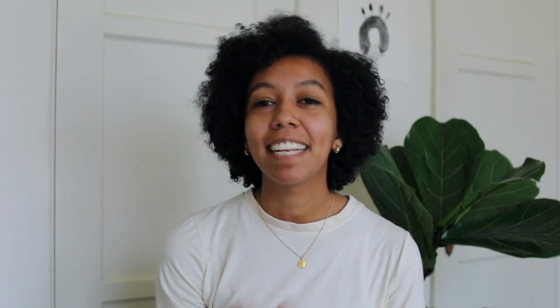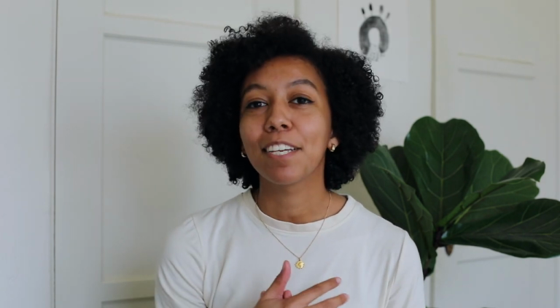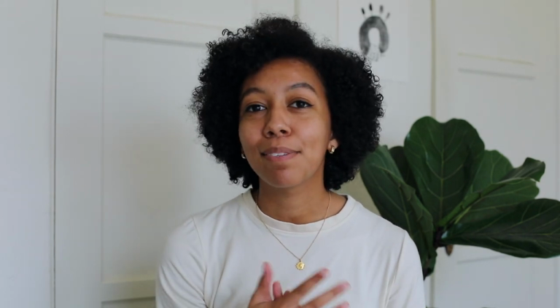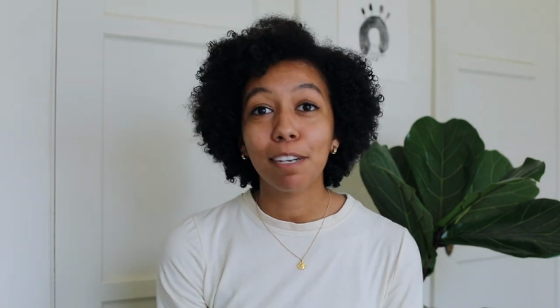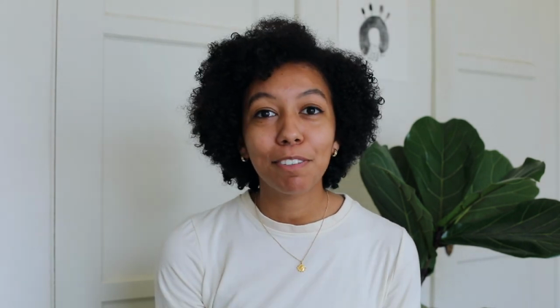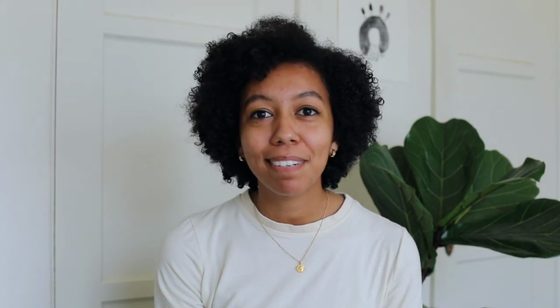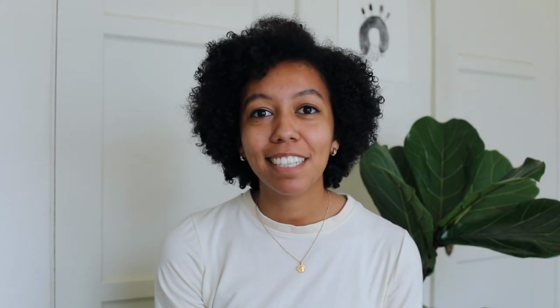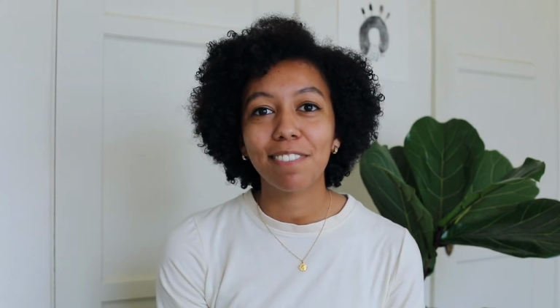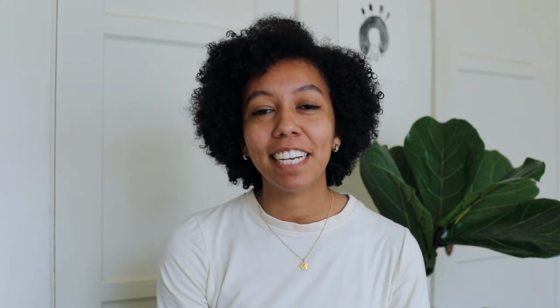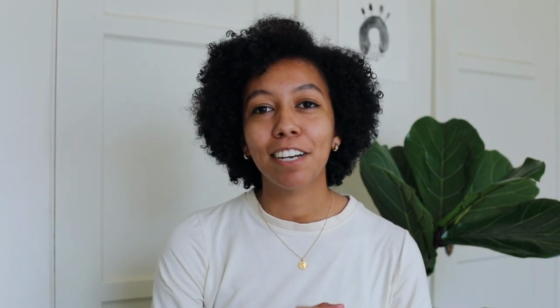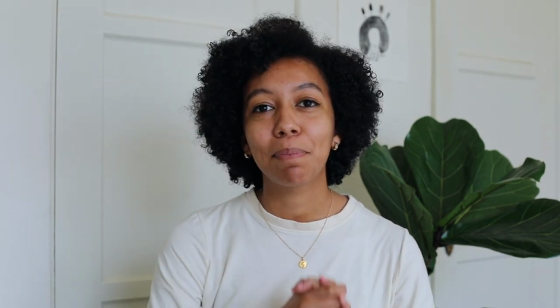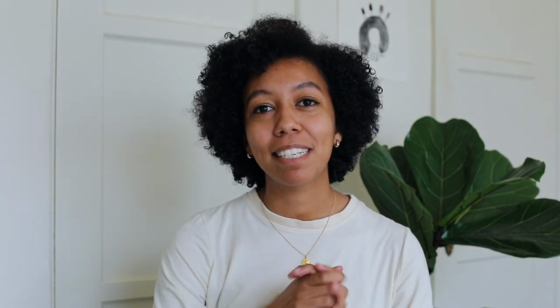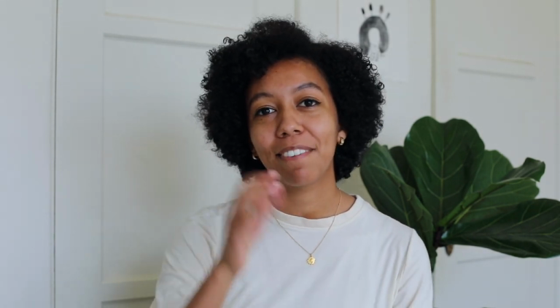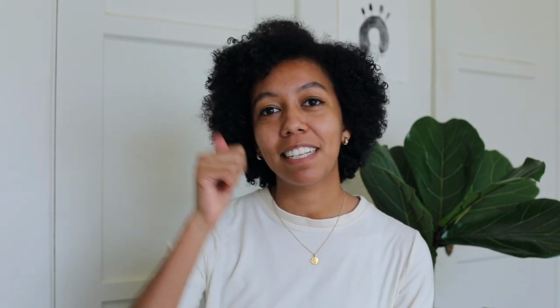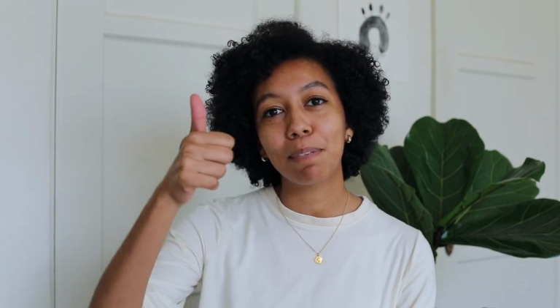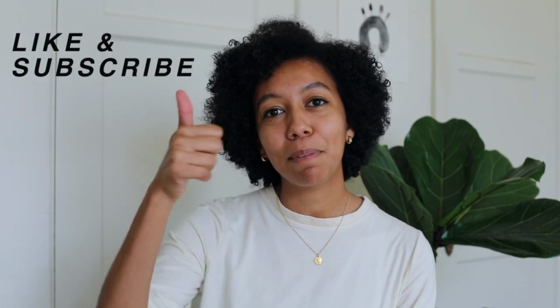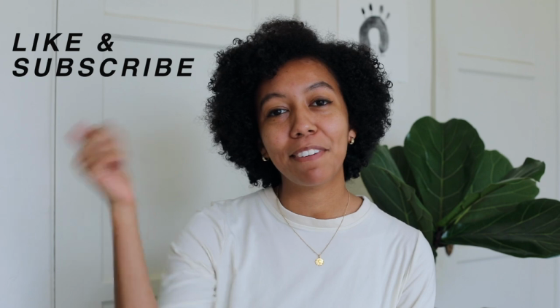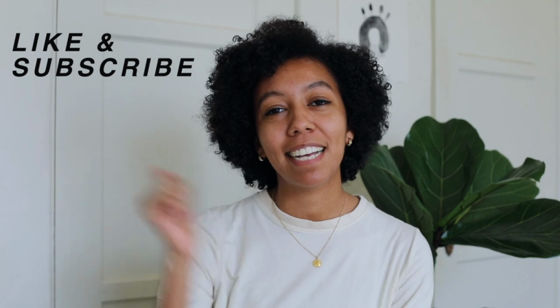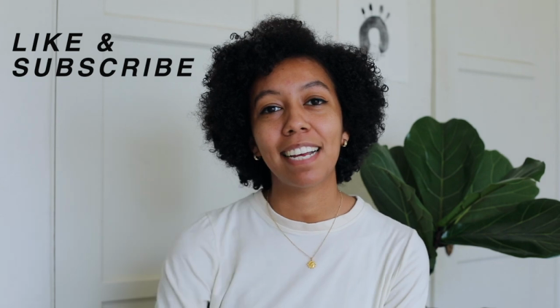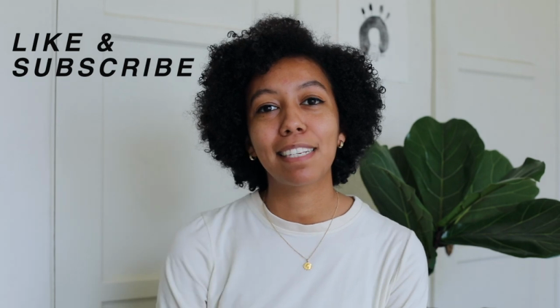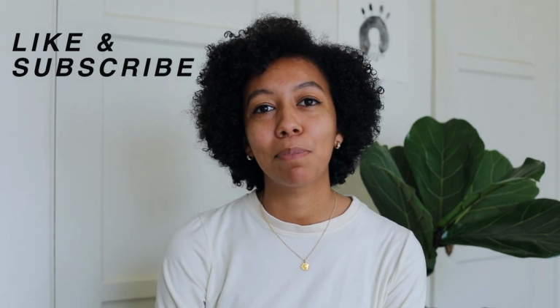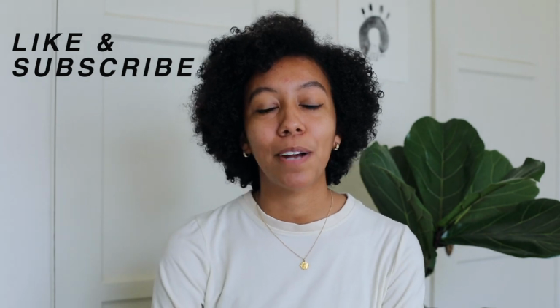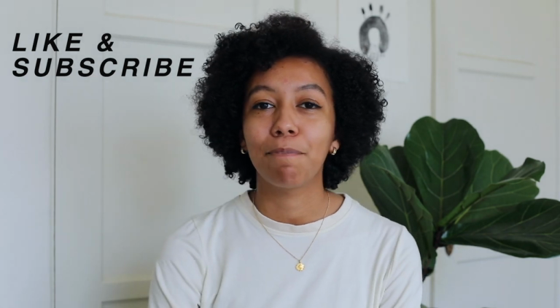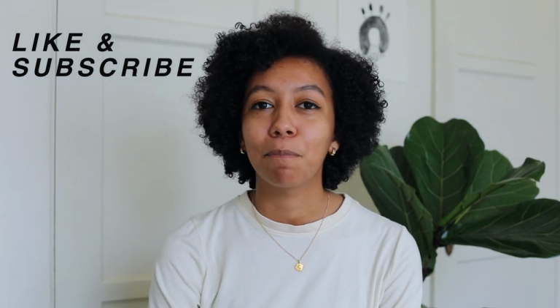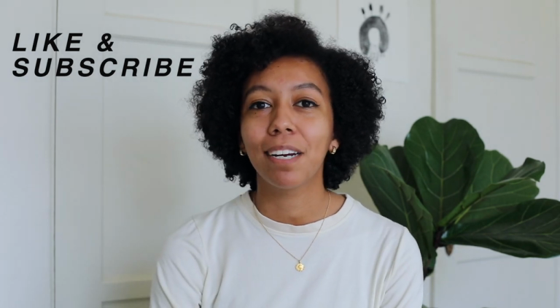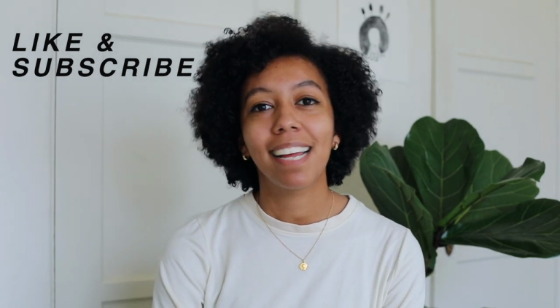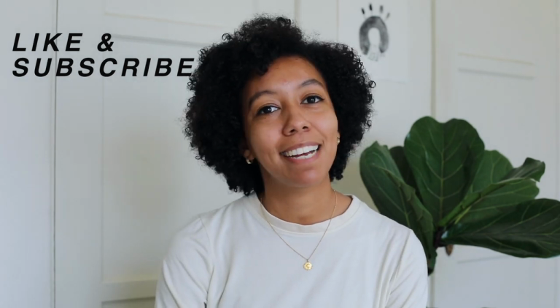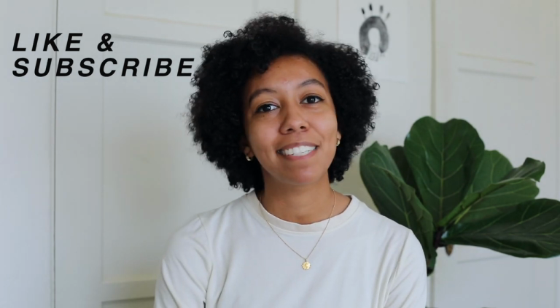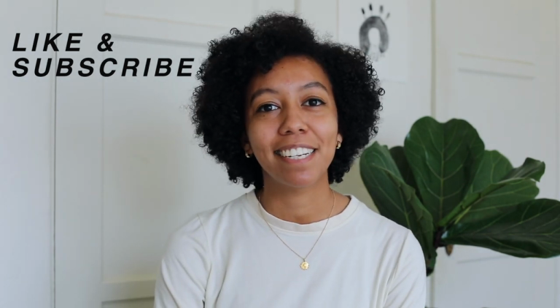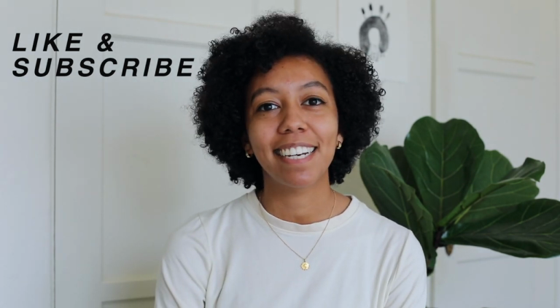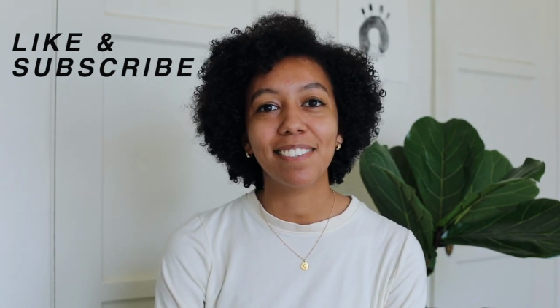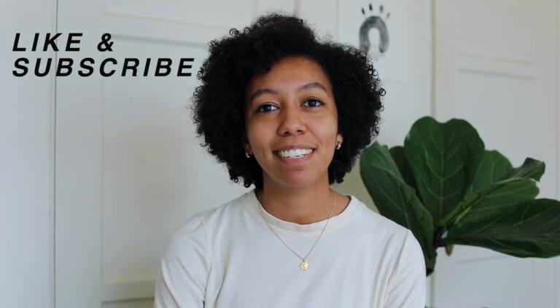Thank you so much for watching this video! Please give it a thumbs up if you liked it, subscribe for more, and I will see you in the next one!